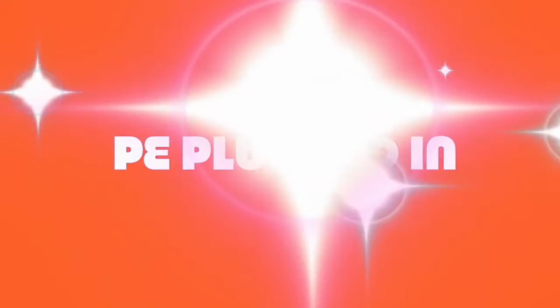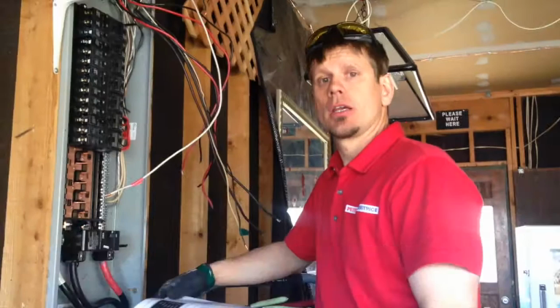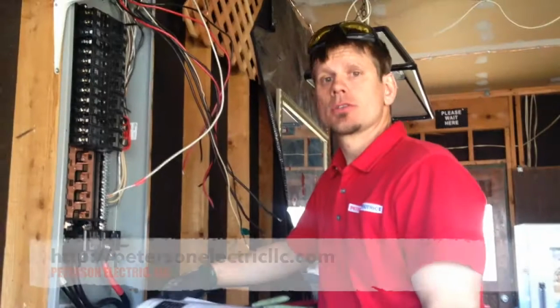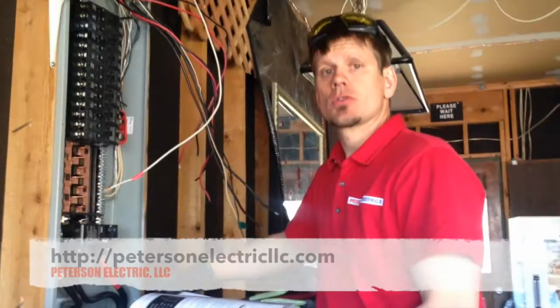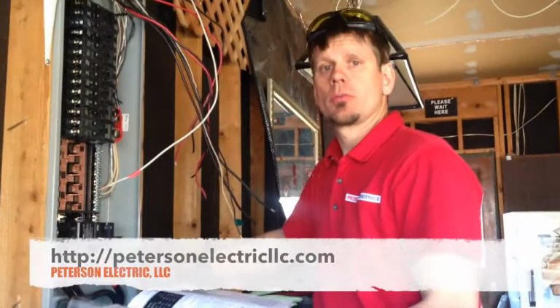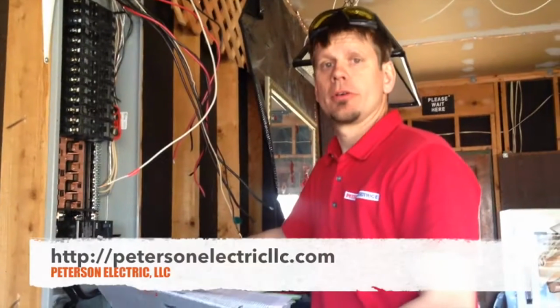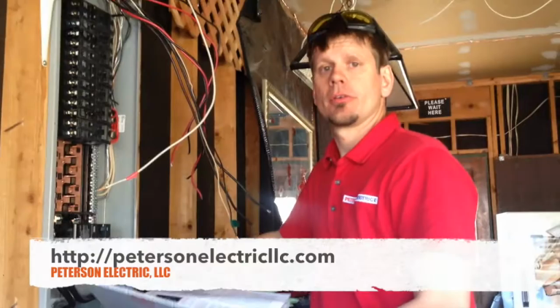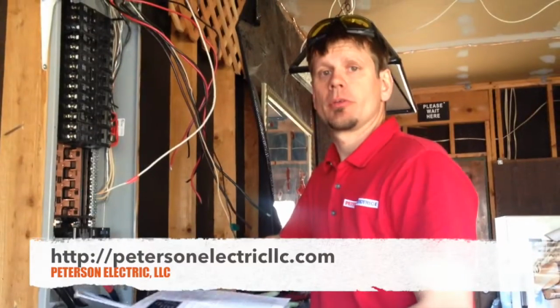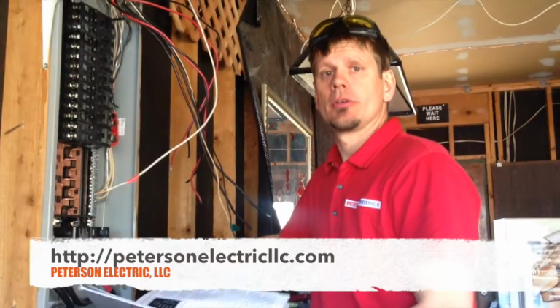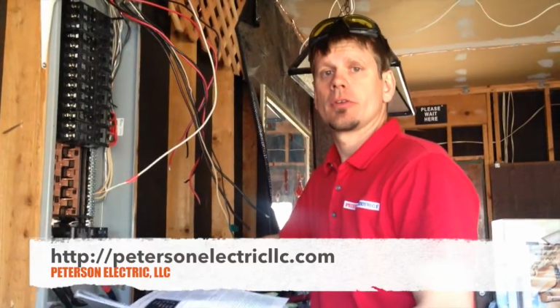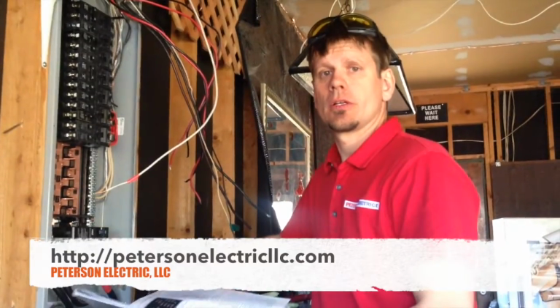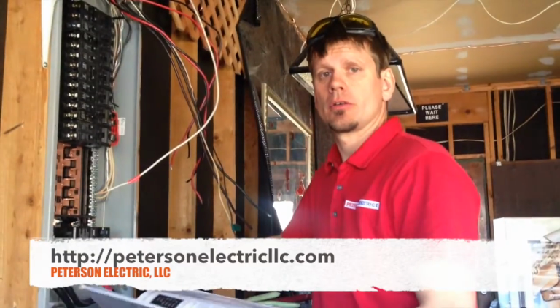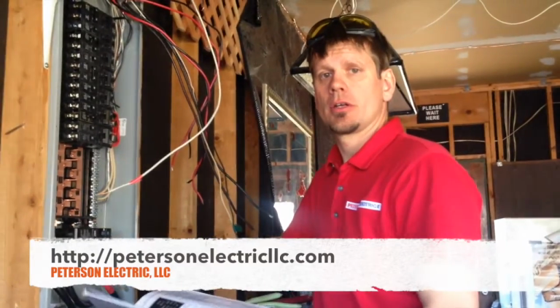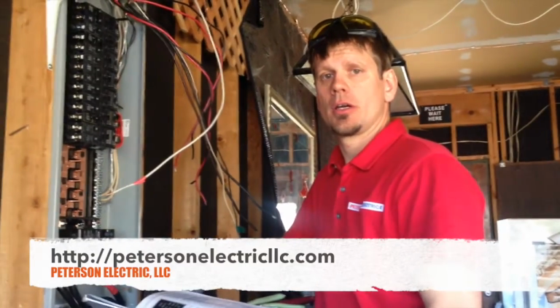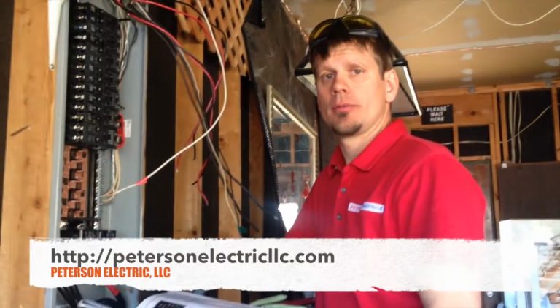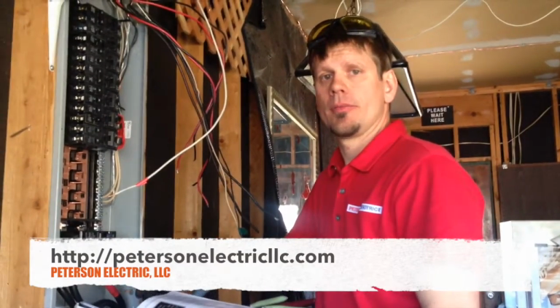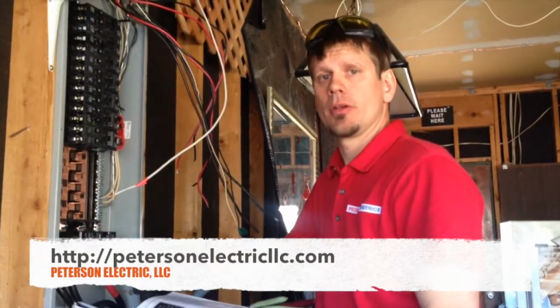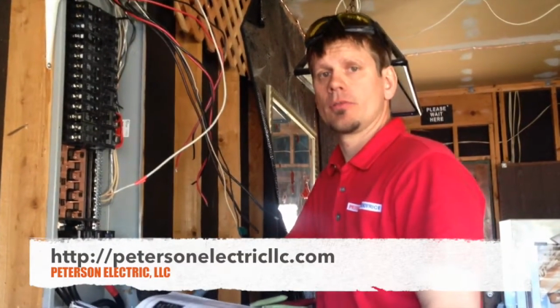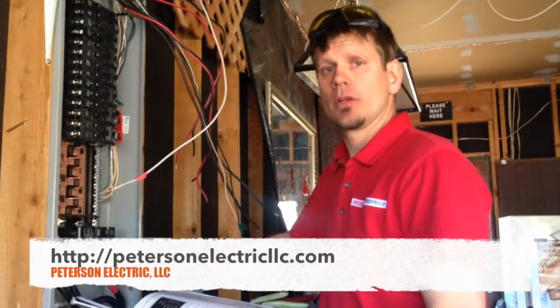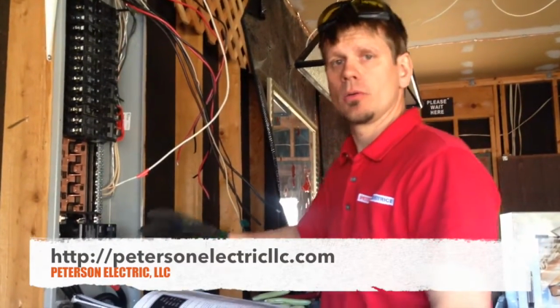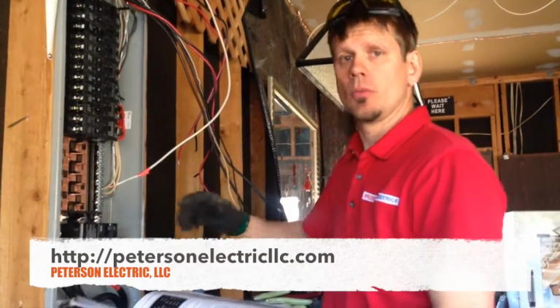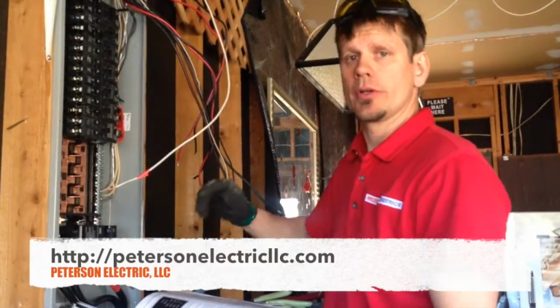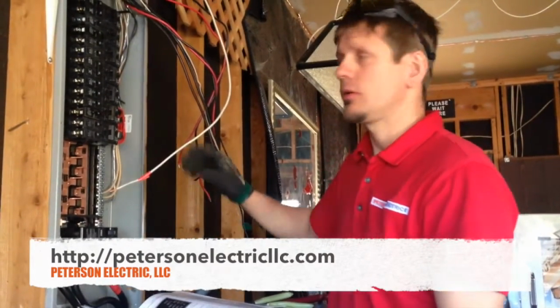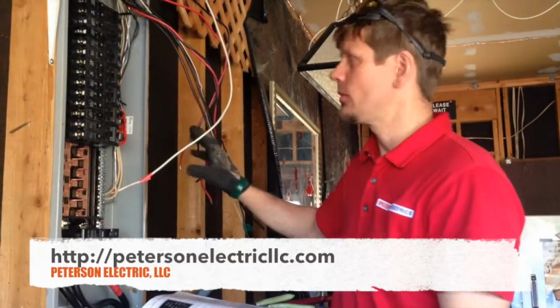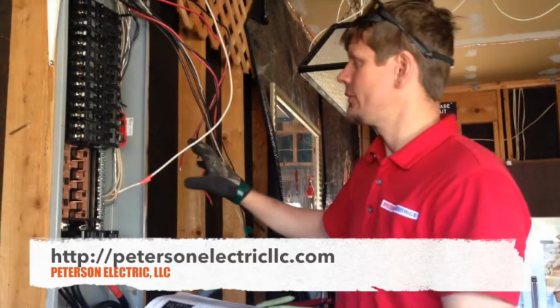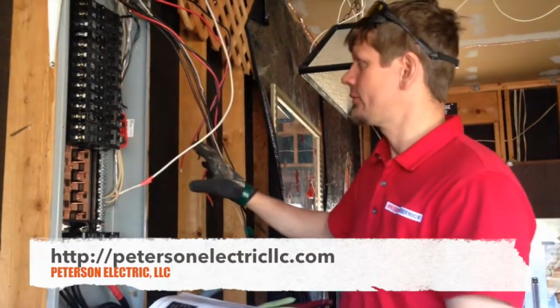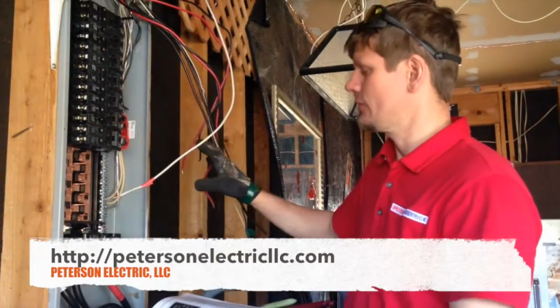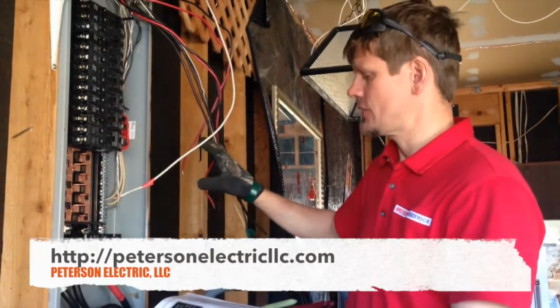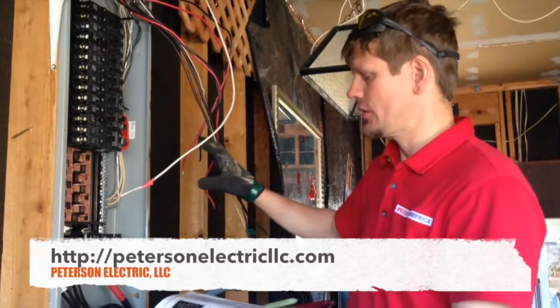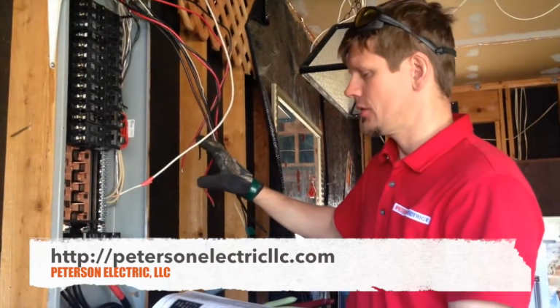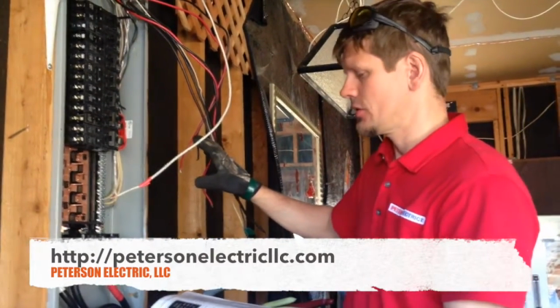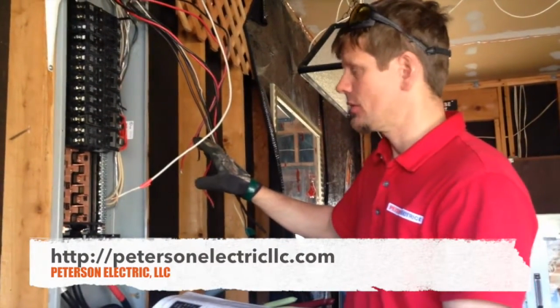Hey guys, Joshua Peterson, Peterson Electric. Another video I wanted to do on this service change here.